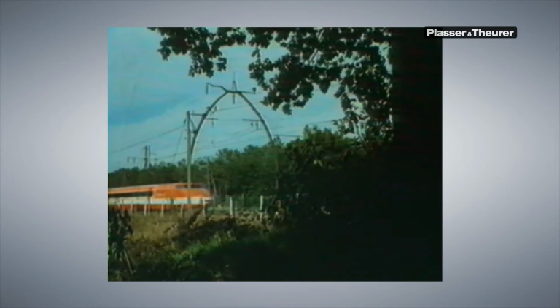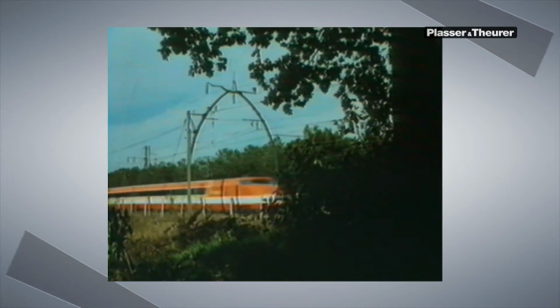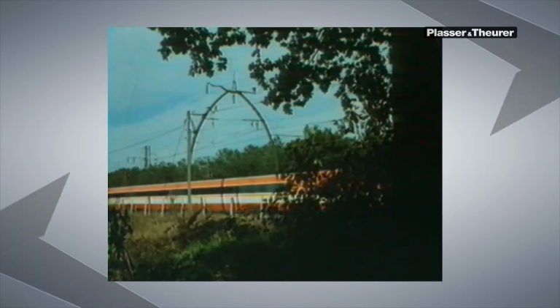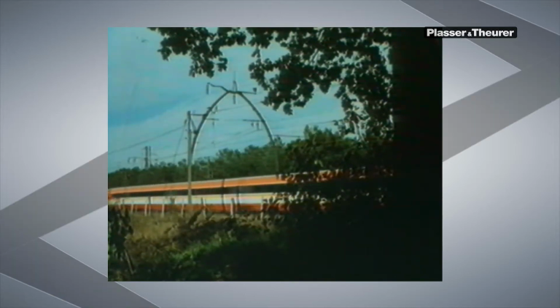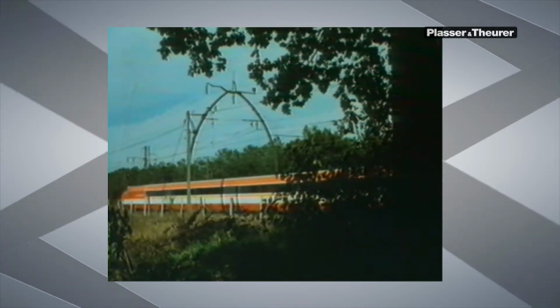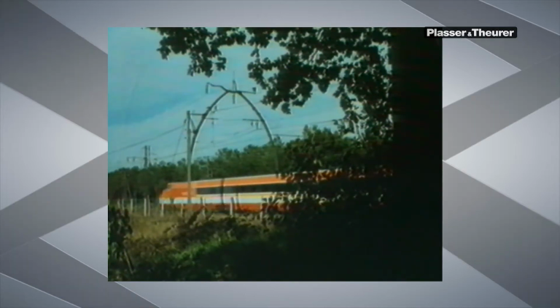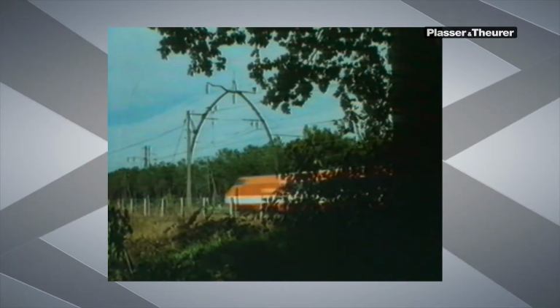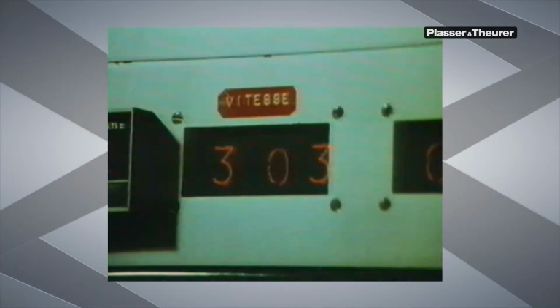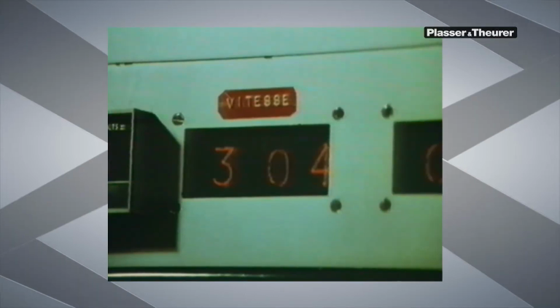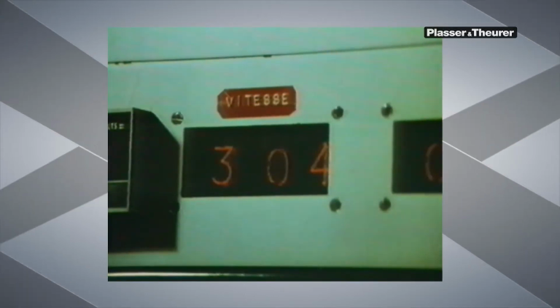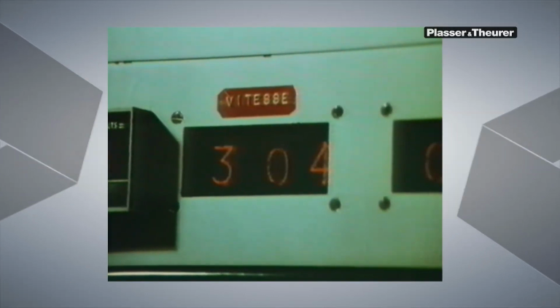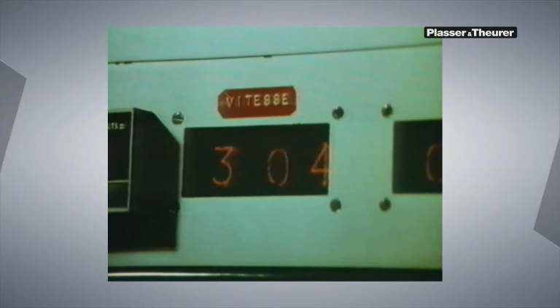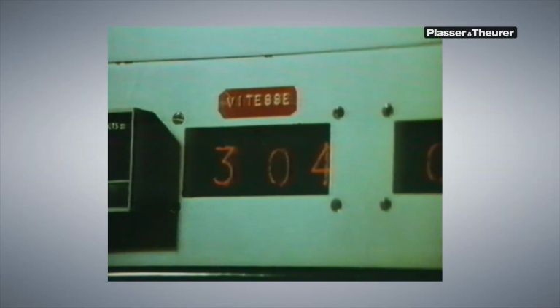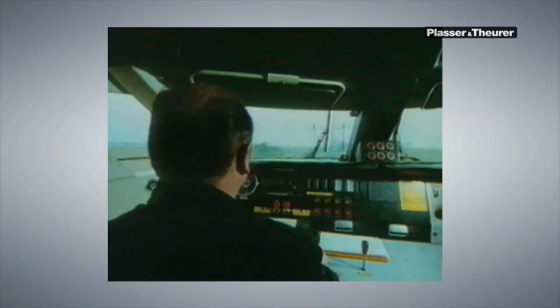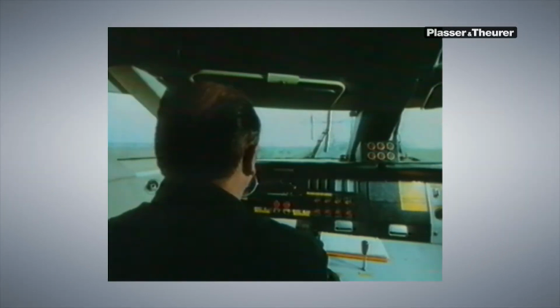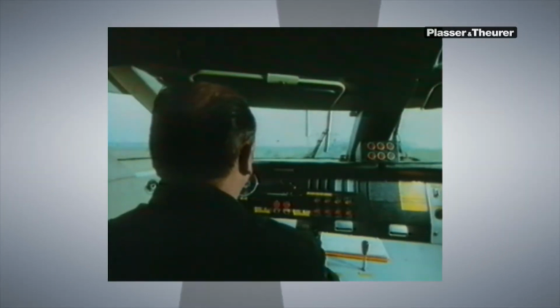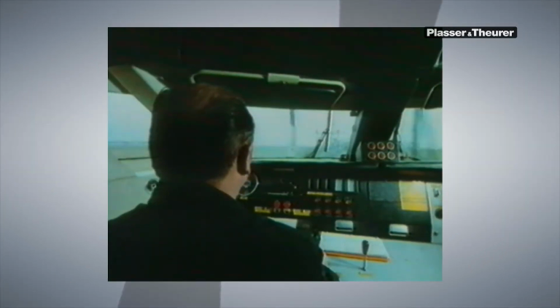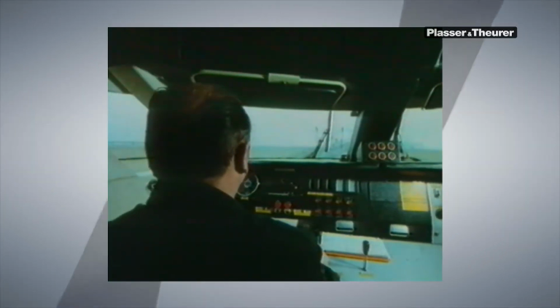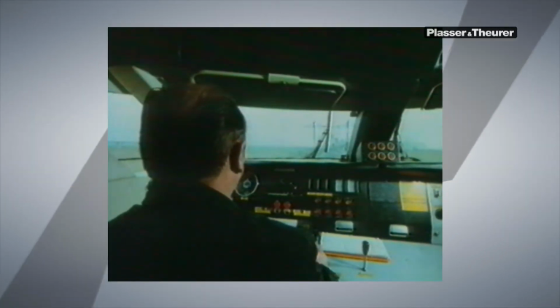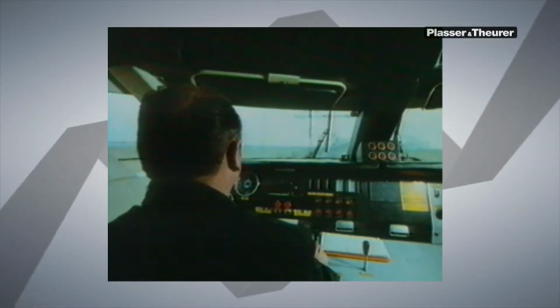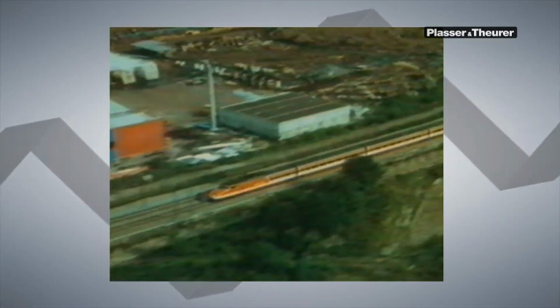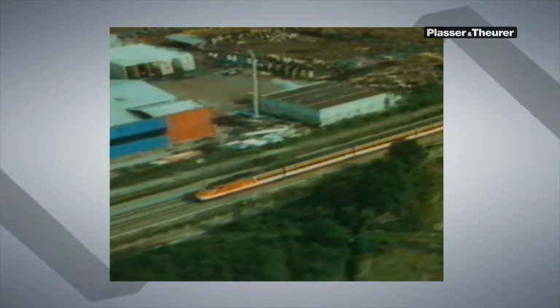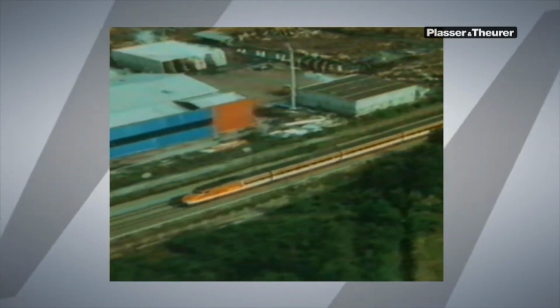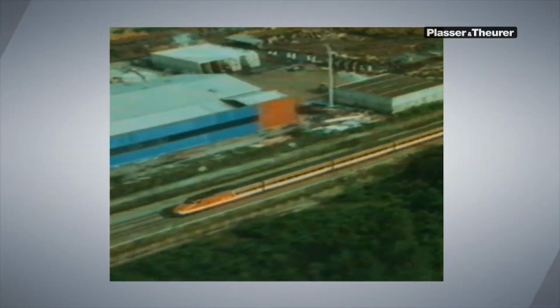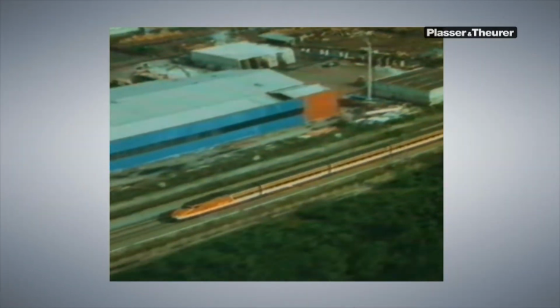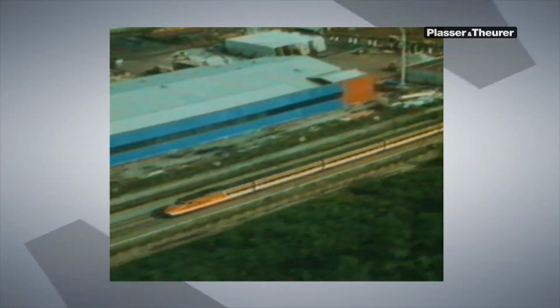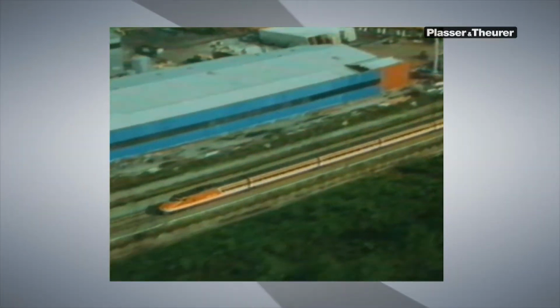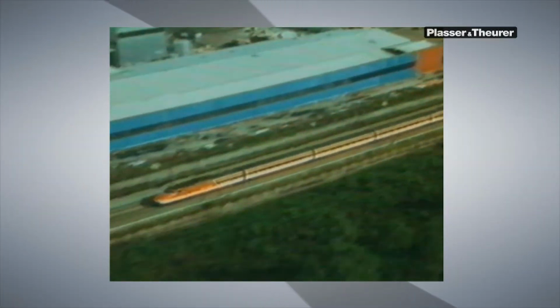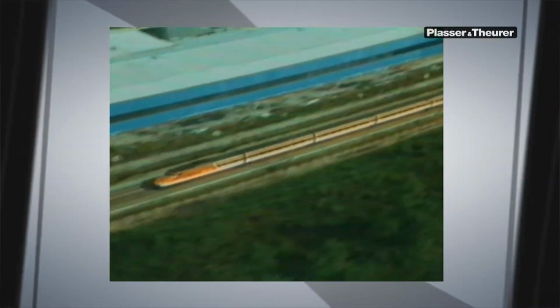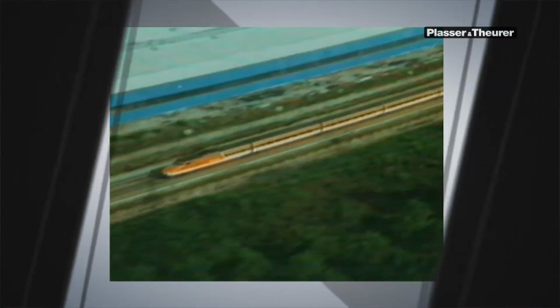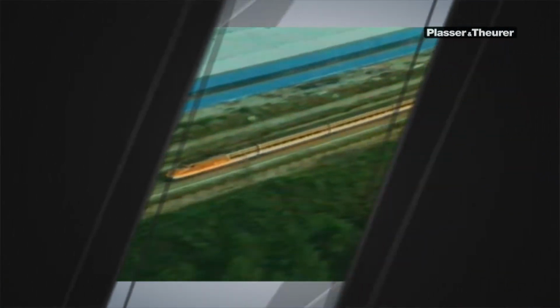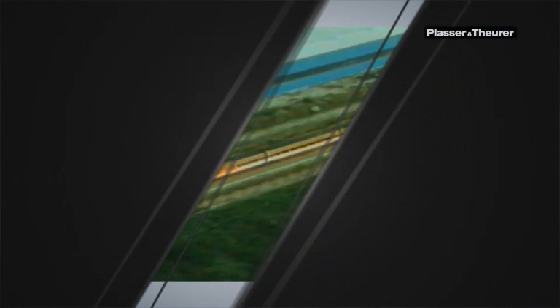When the line was opened, a massive increase in passenger numbers was expected. In reality, these expectations were exceeded.